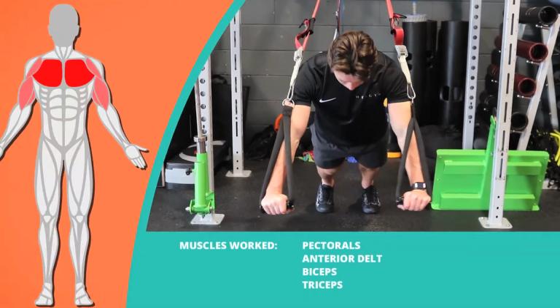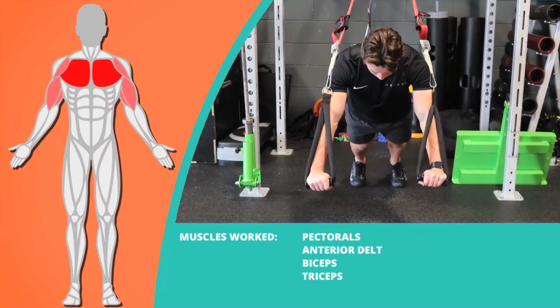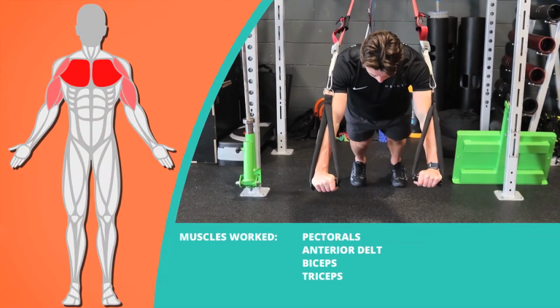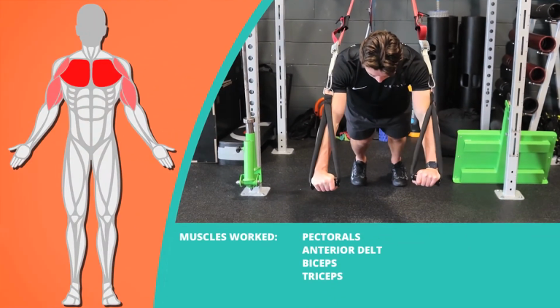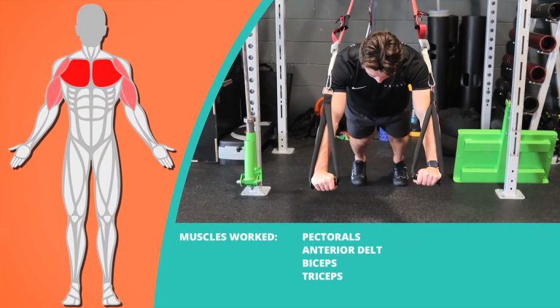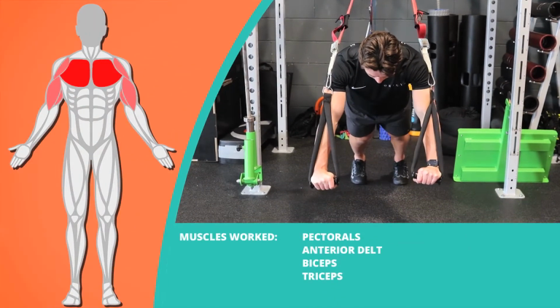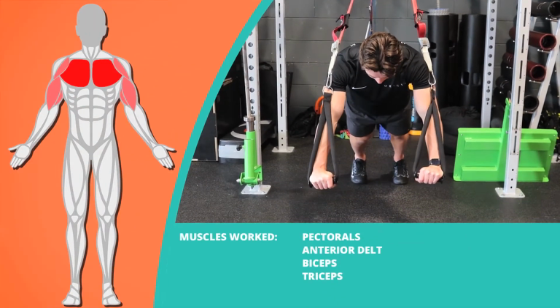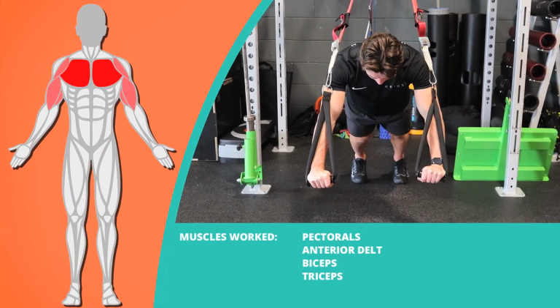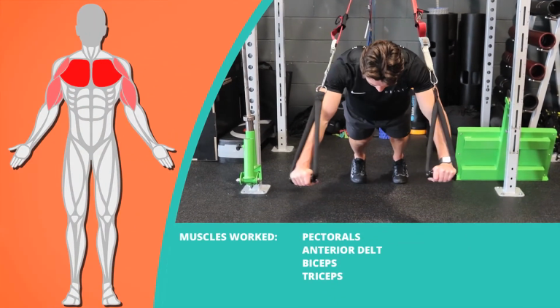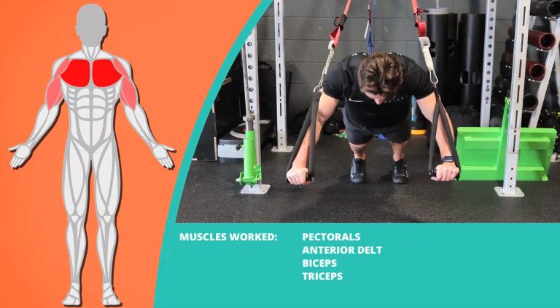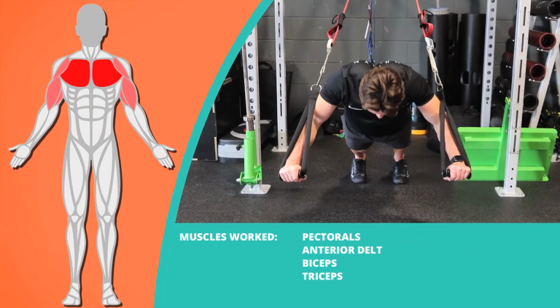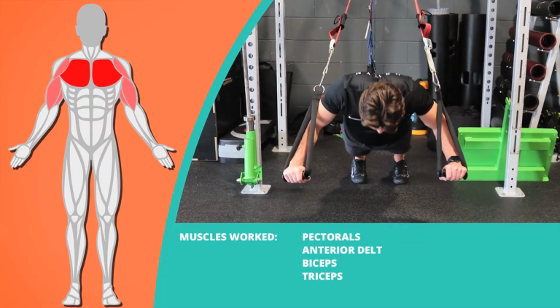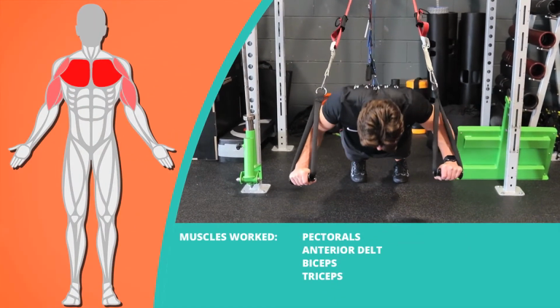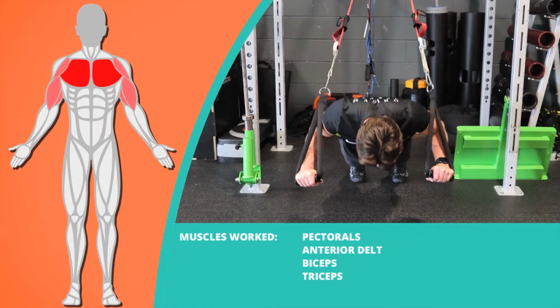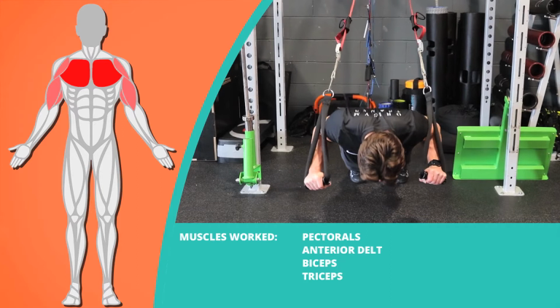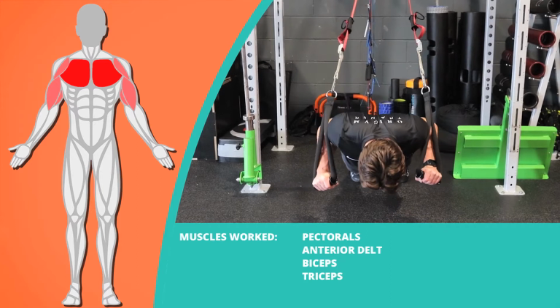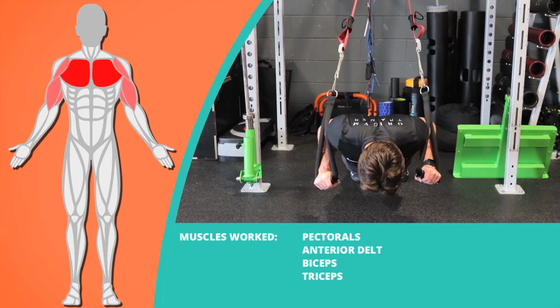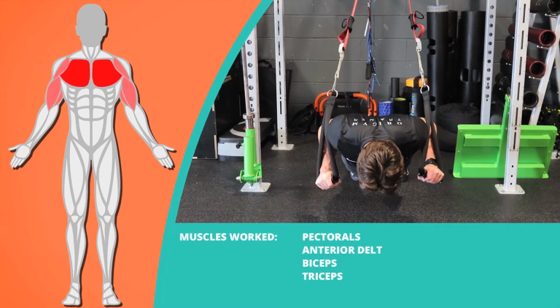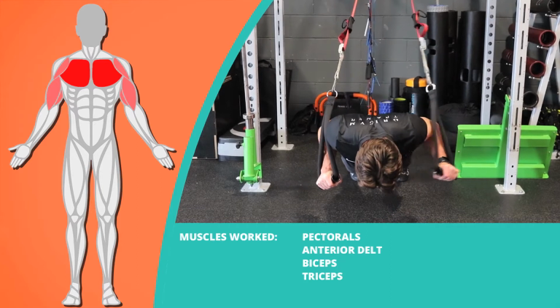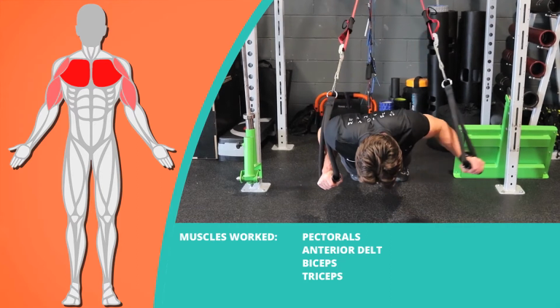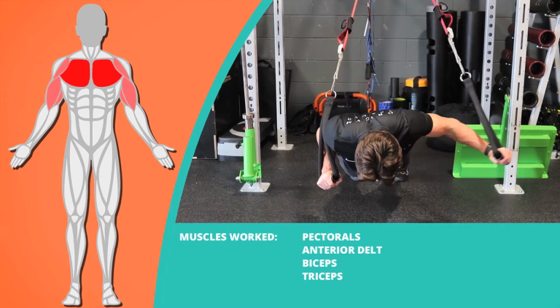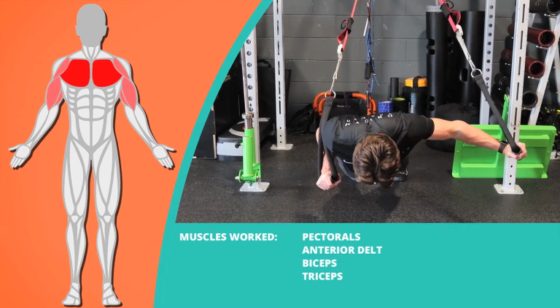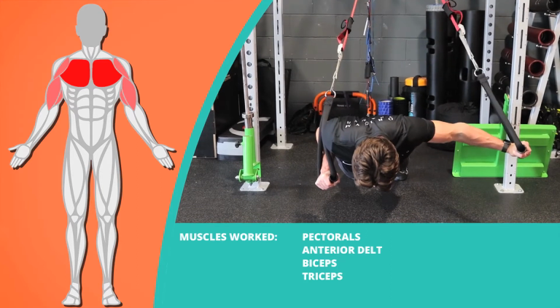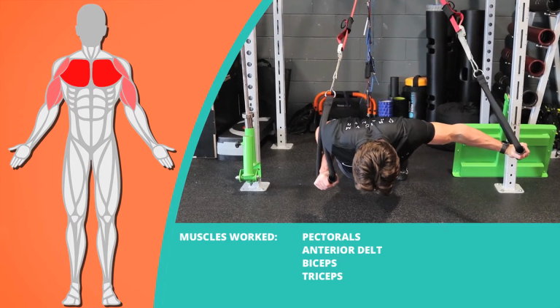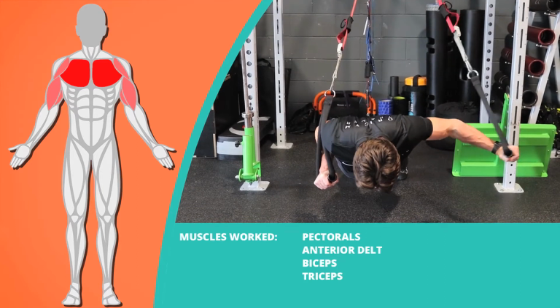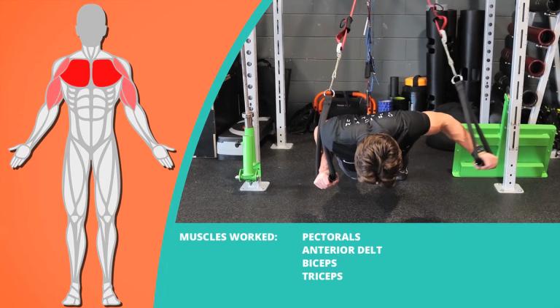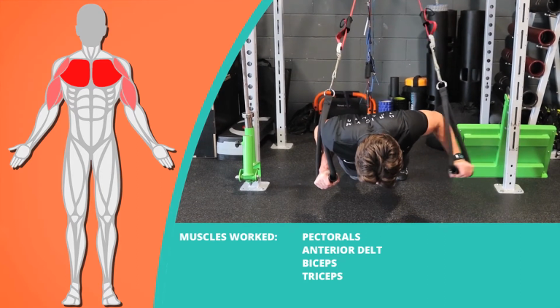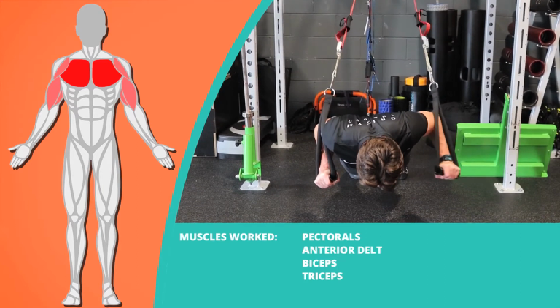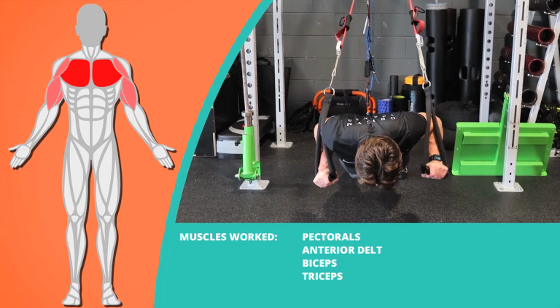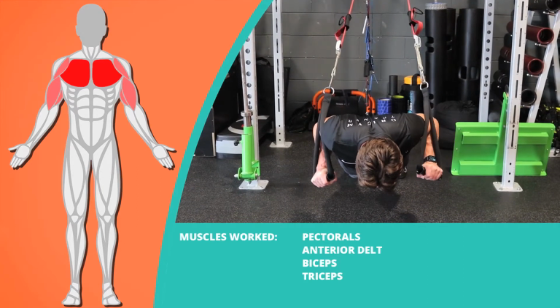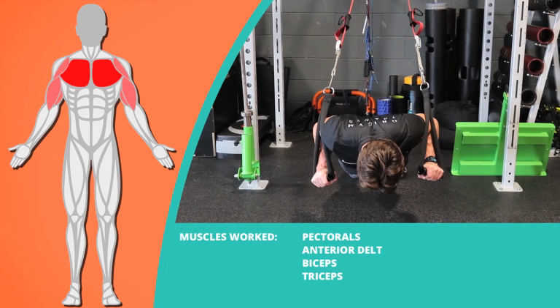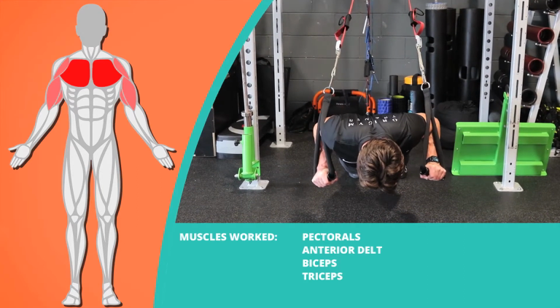The TRX Deep Club Press is an effective movement engaging all your pectoral muscles in one go.